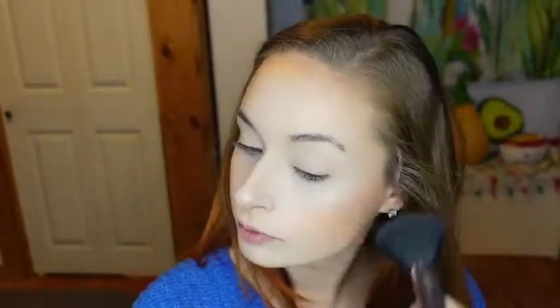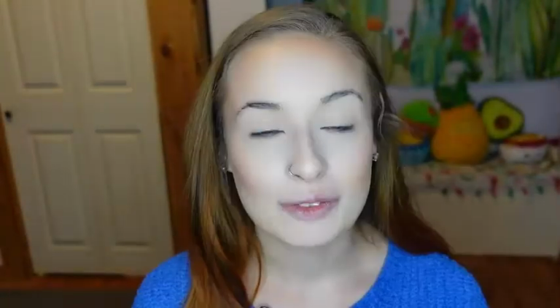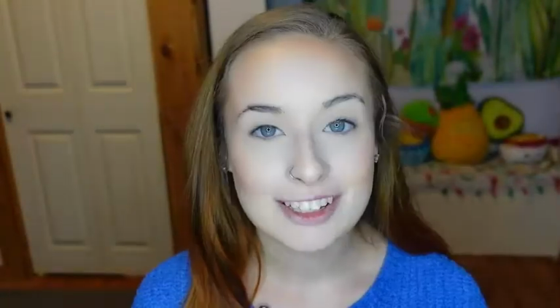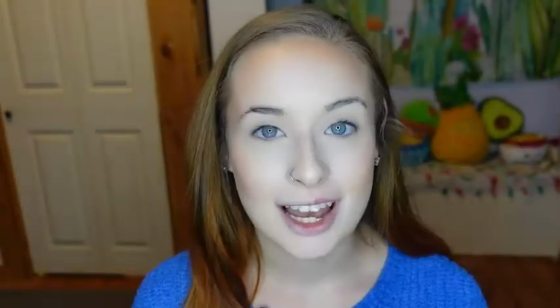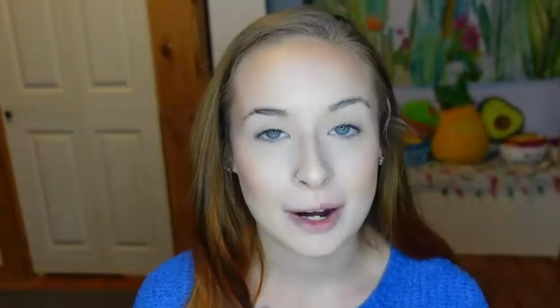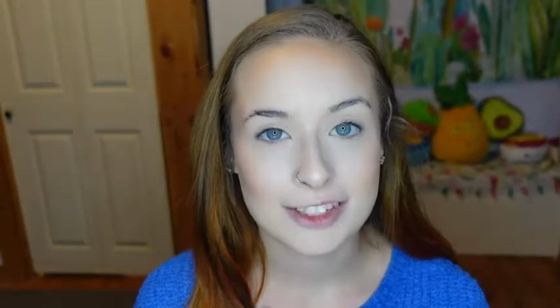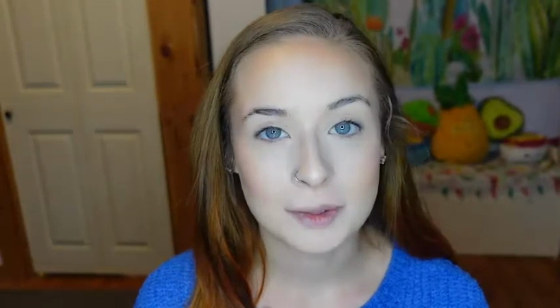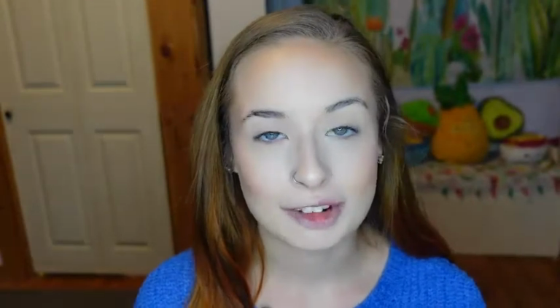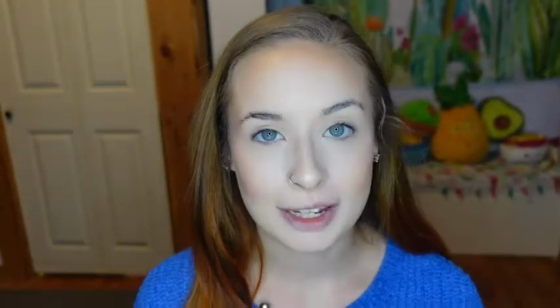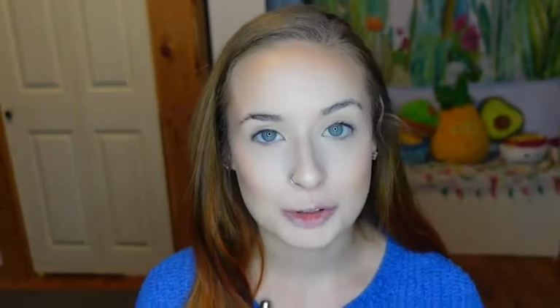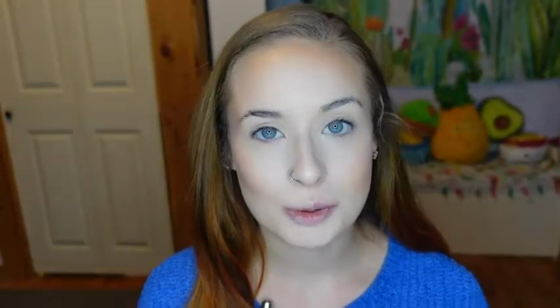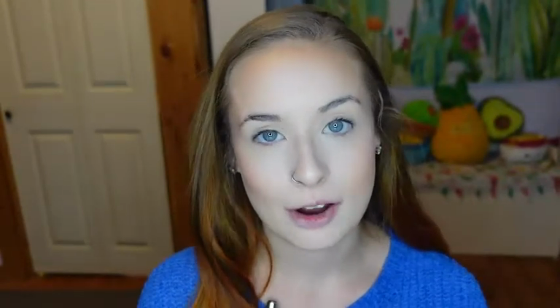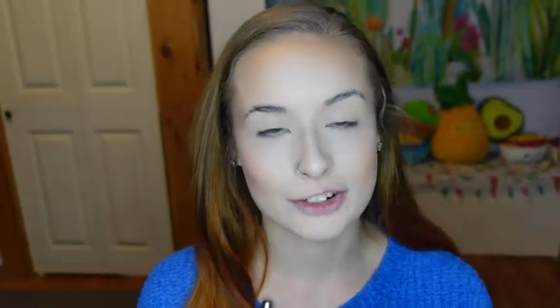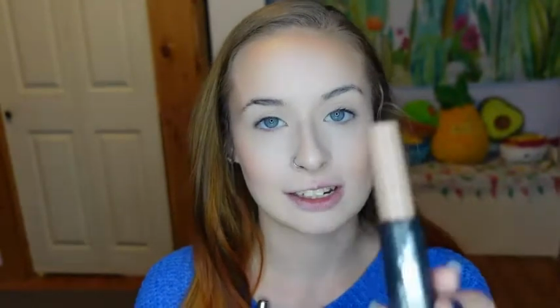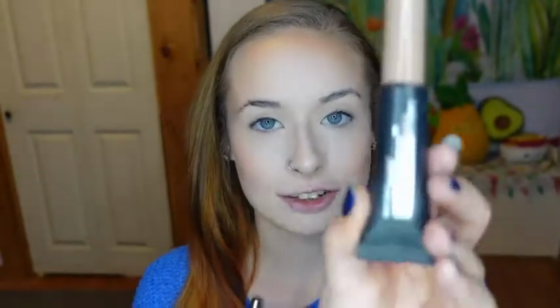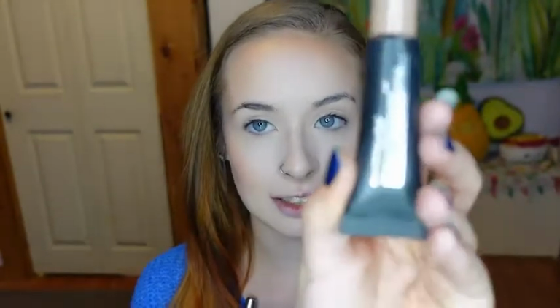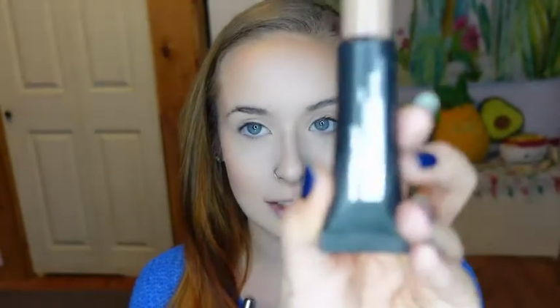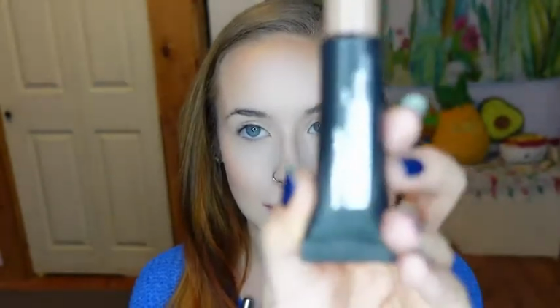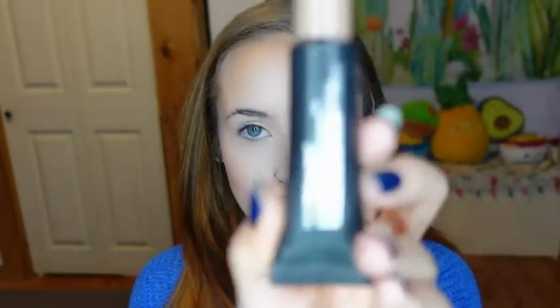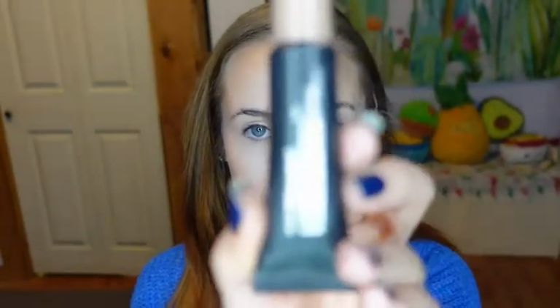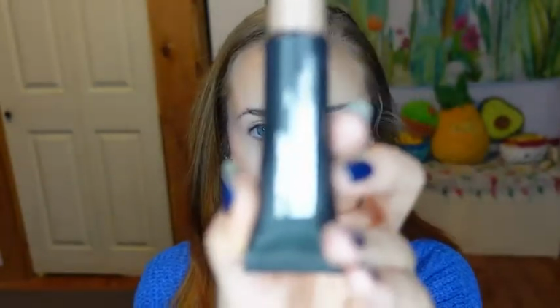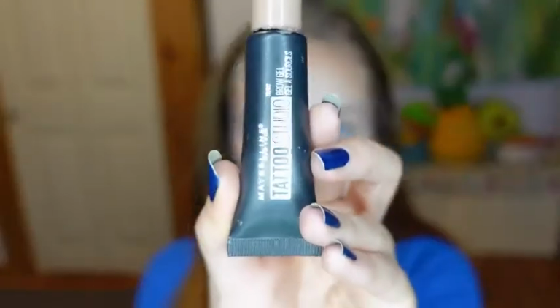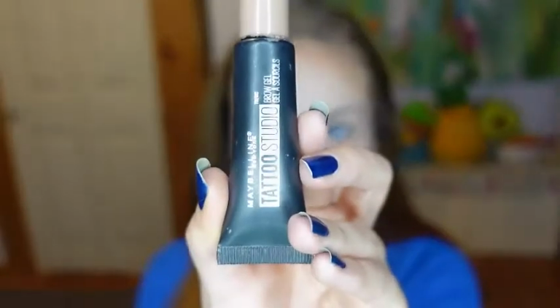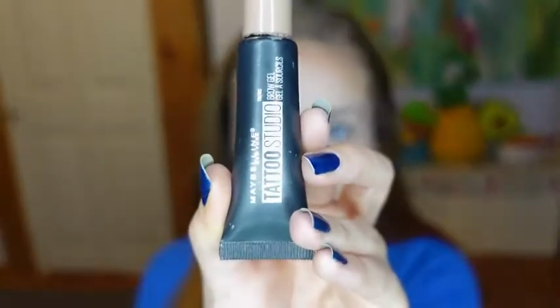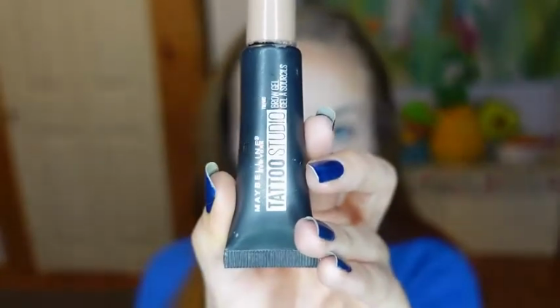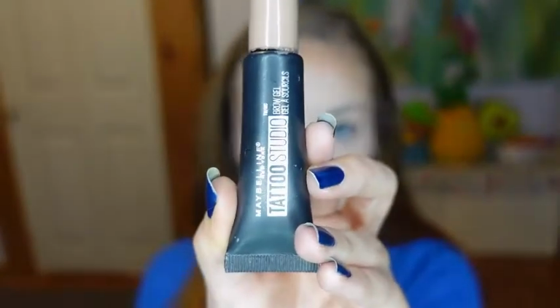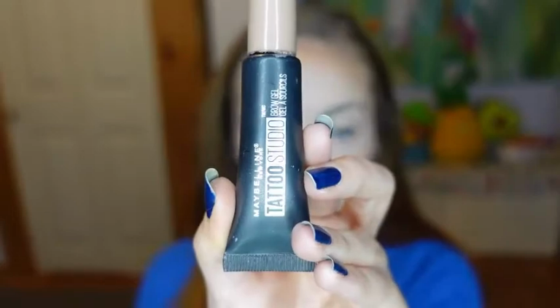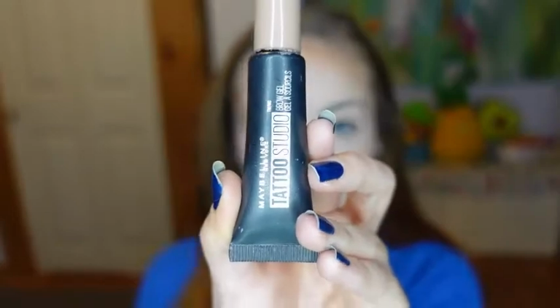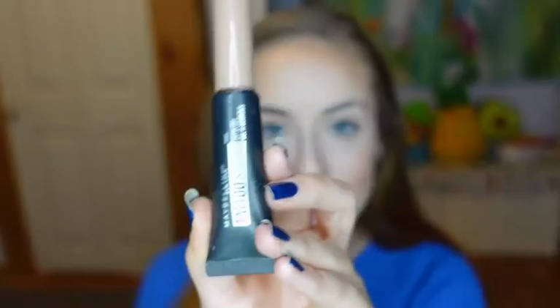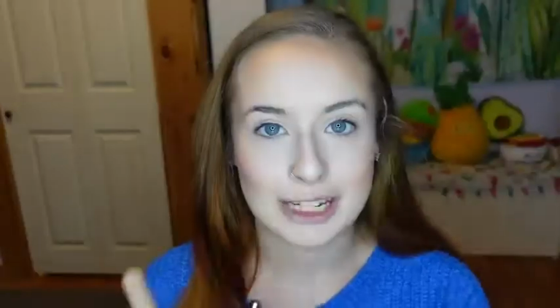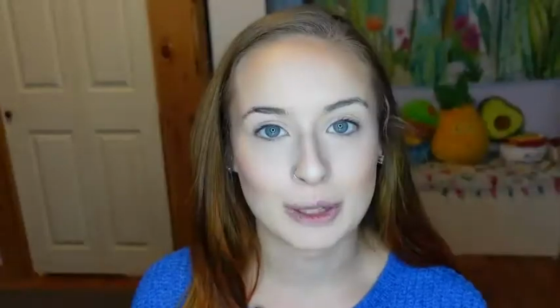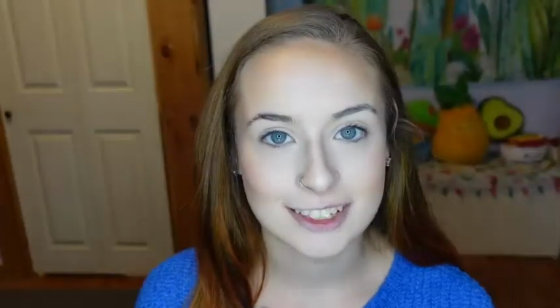Moving on to eyebrows, I'll be doing my usual brow routine using the Maybelline Tattoo Studio in the shade Blonde.